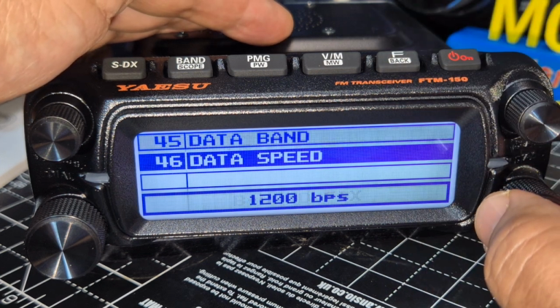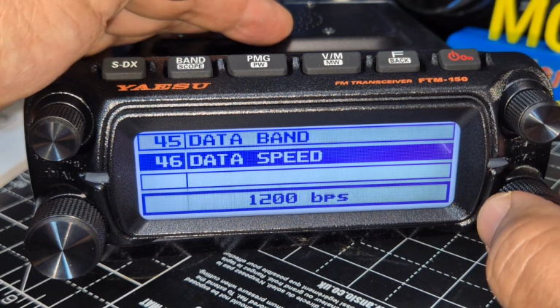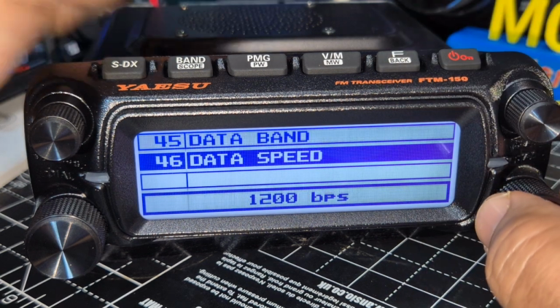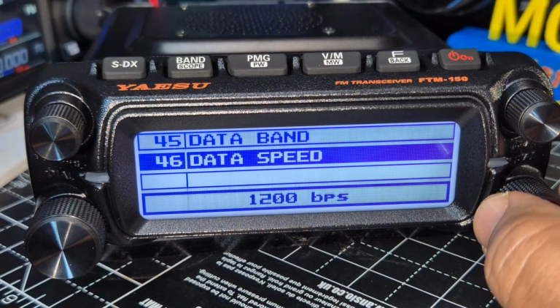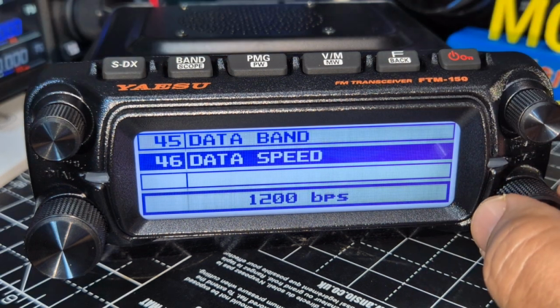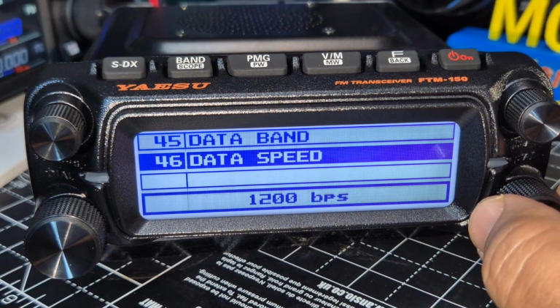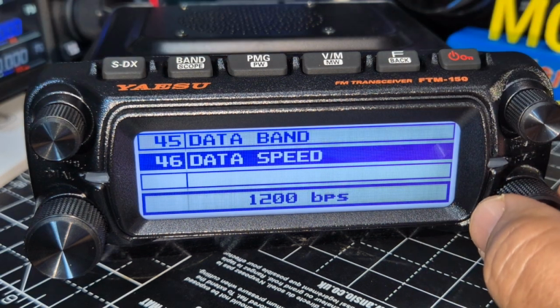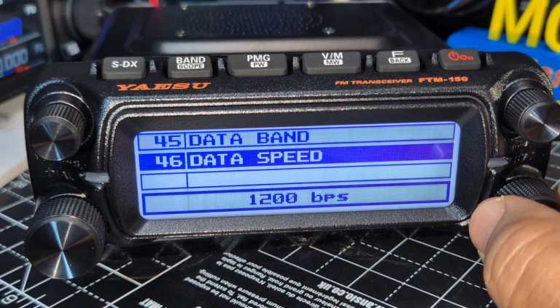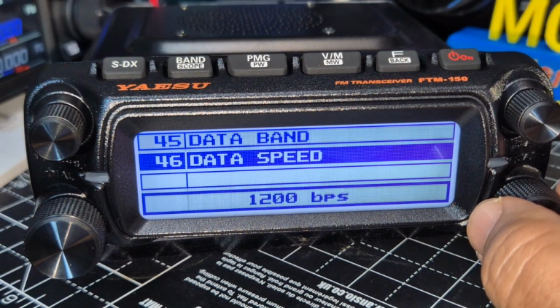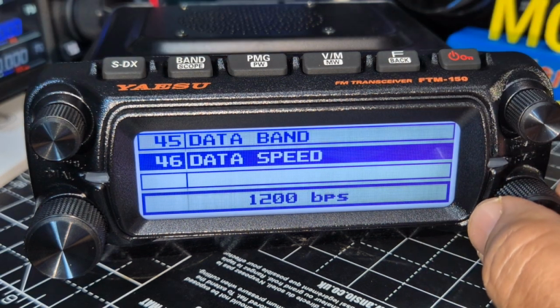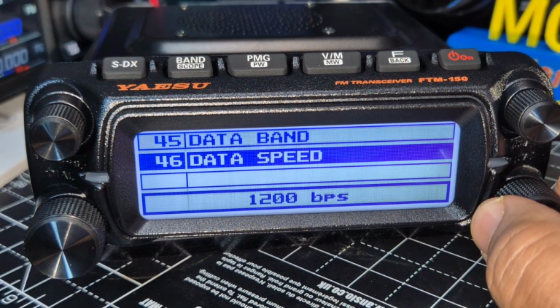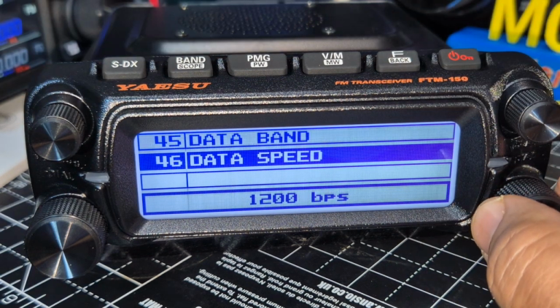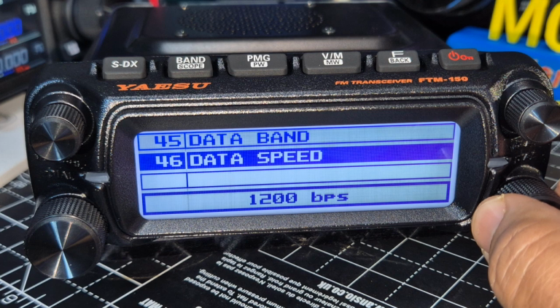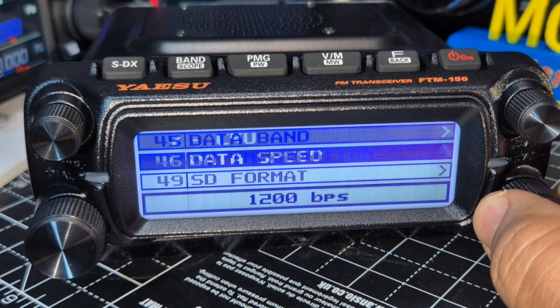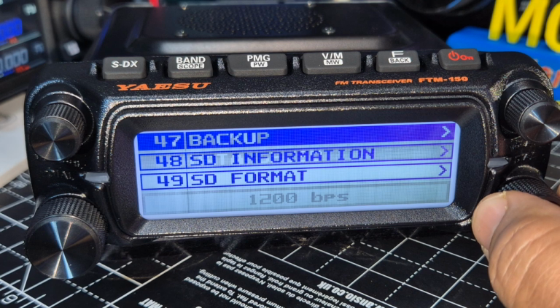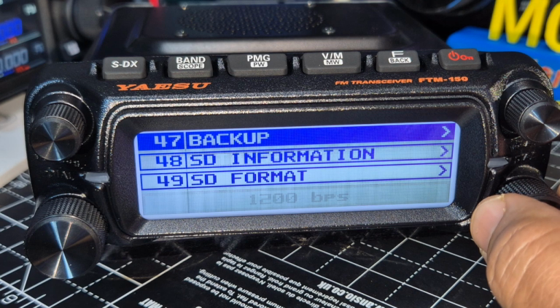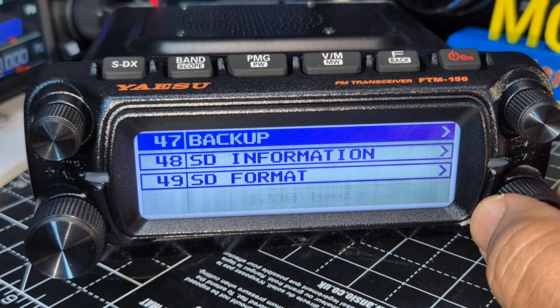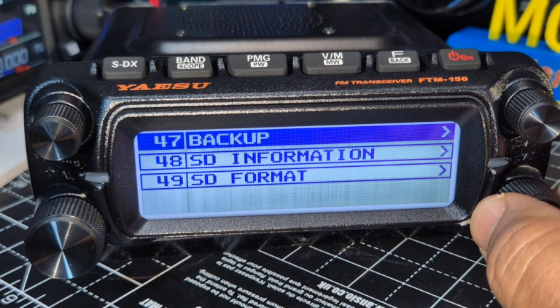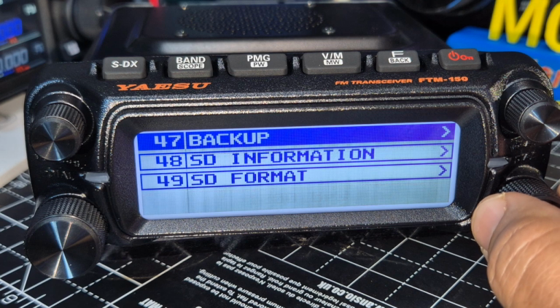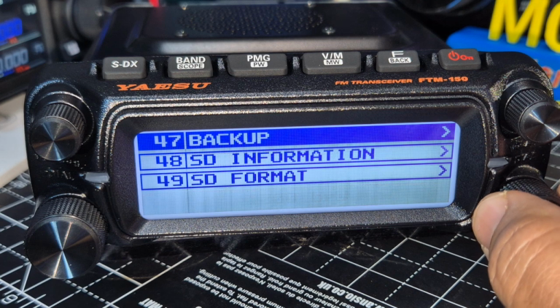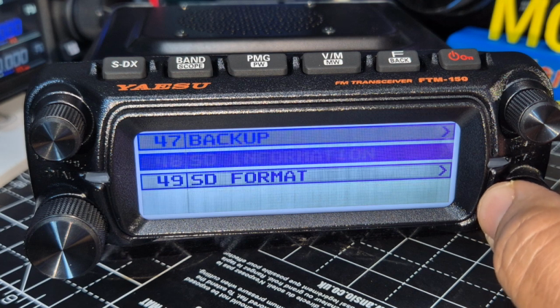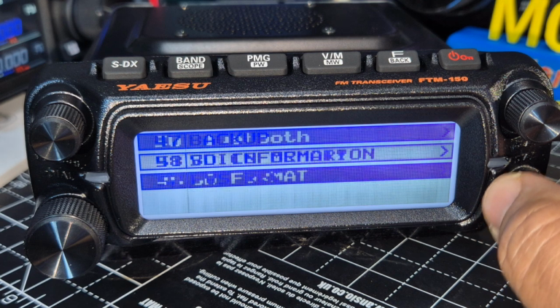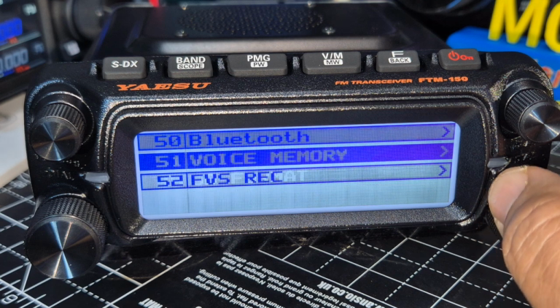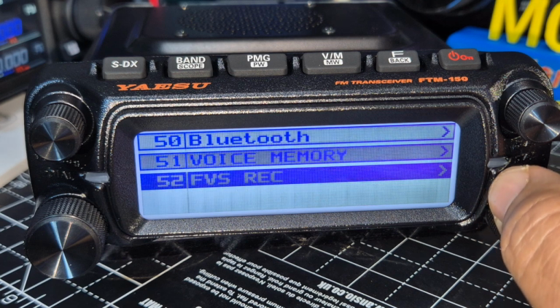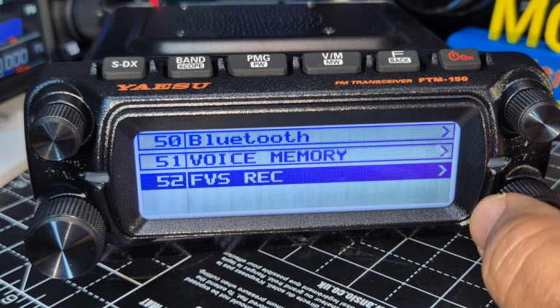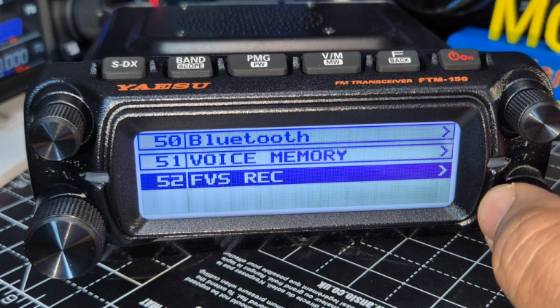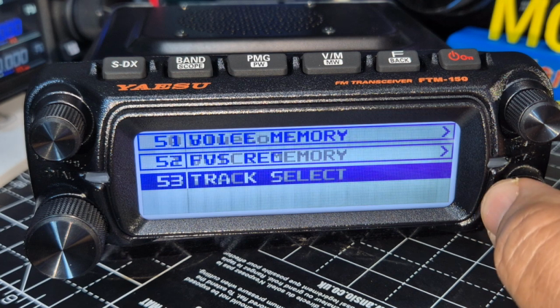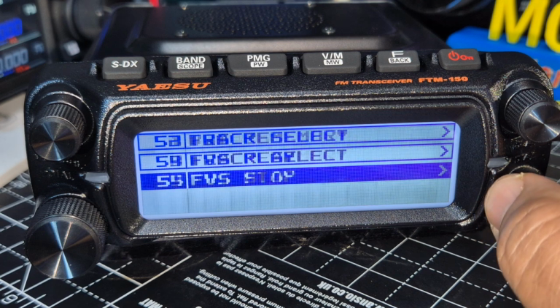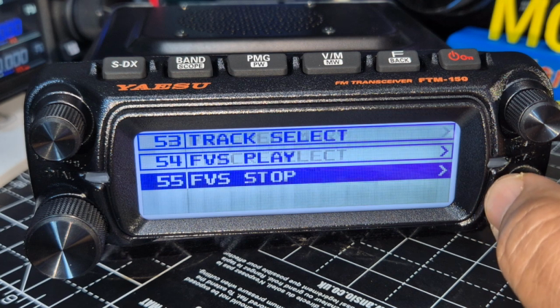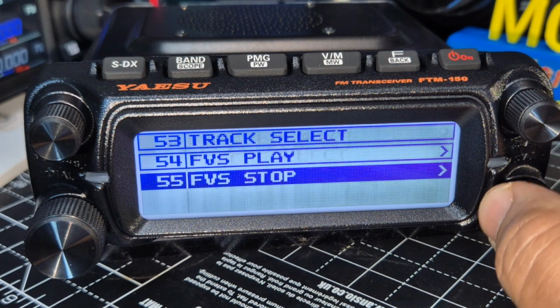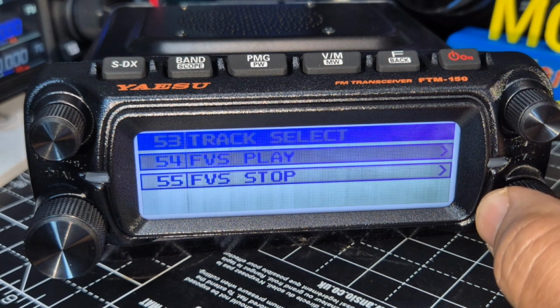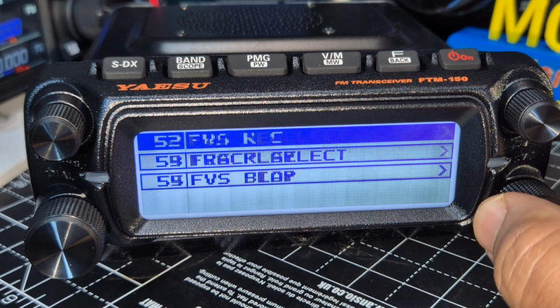Data speed is there — it's a shame they didn't put APRS in, or are they planning to? I think it's a shame.